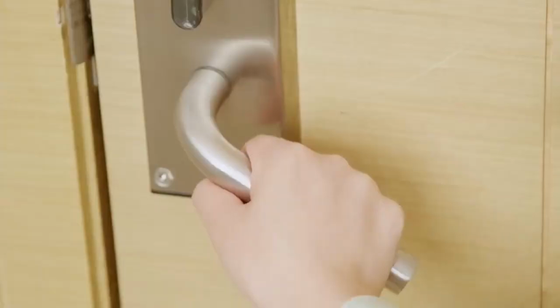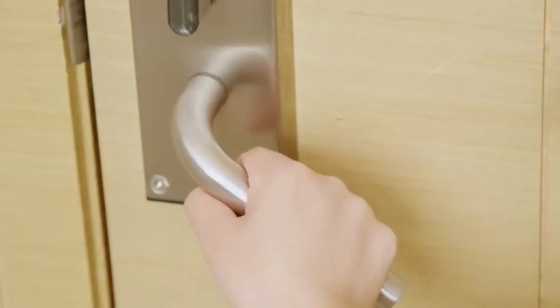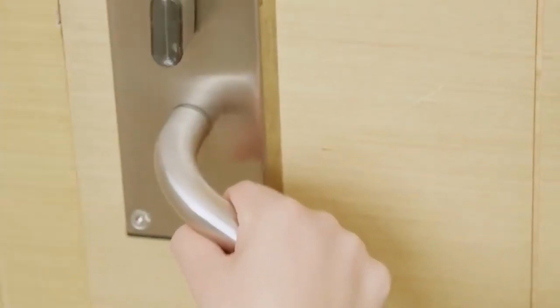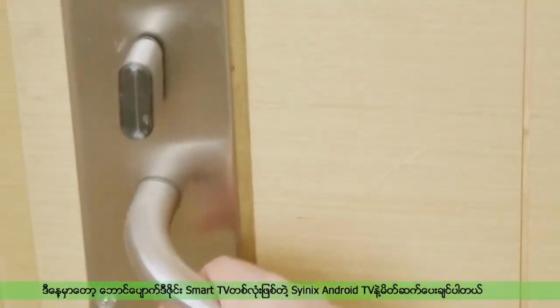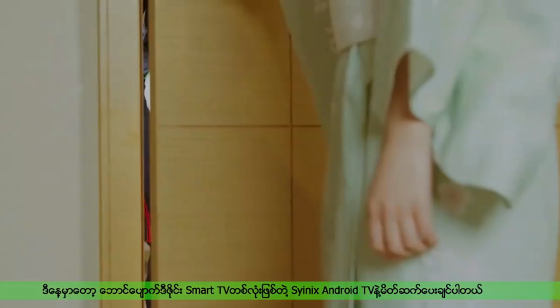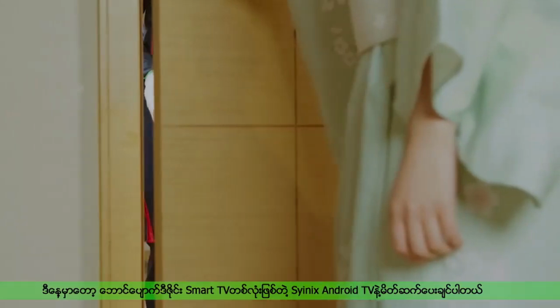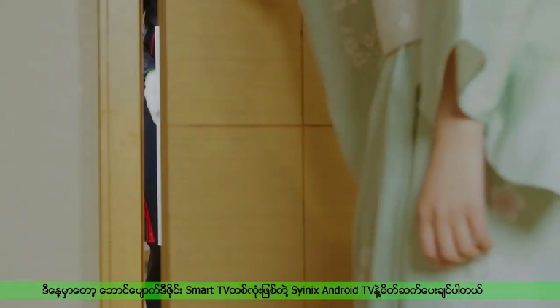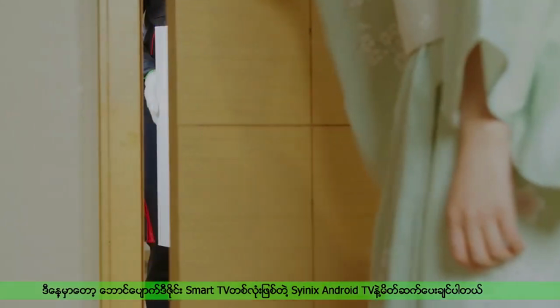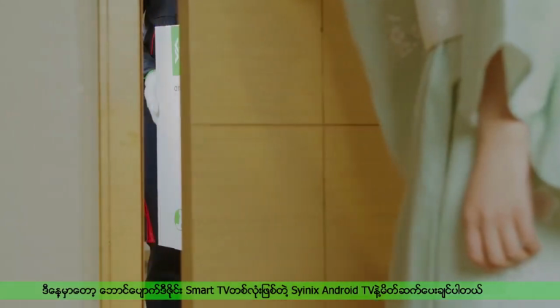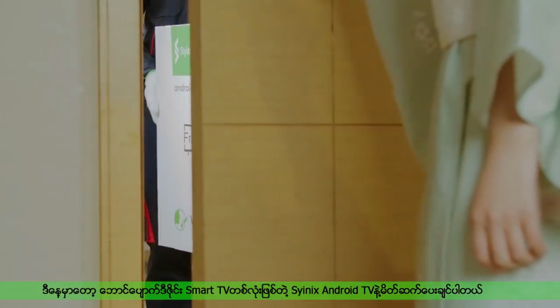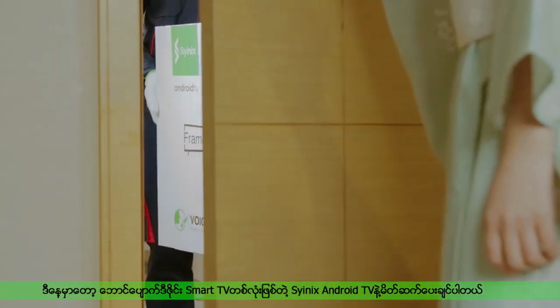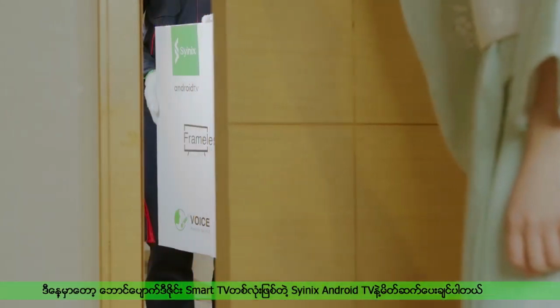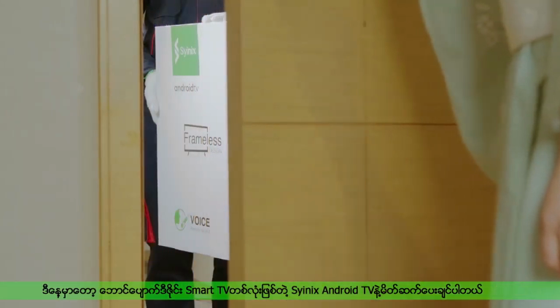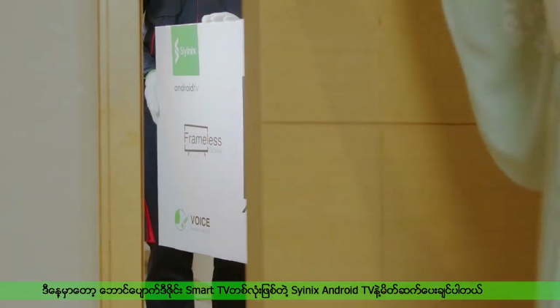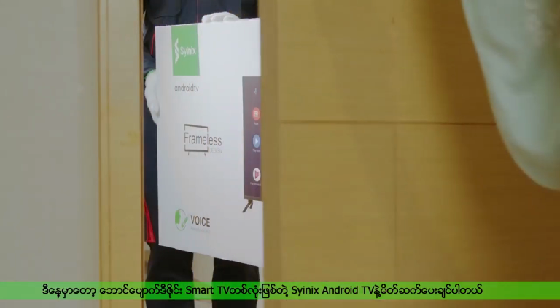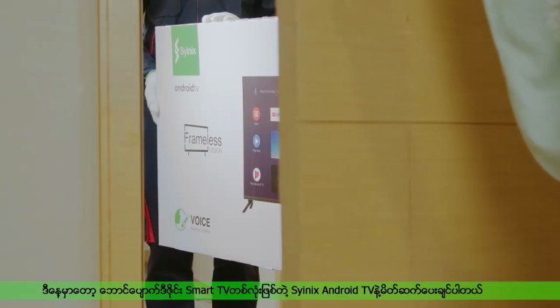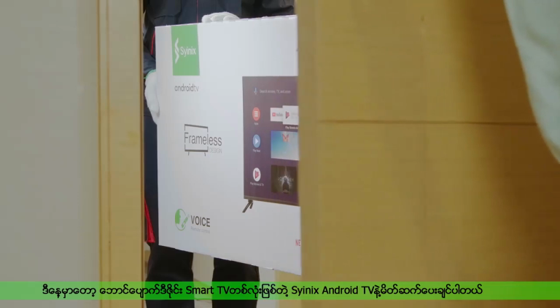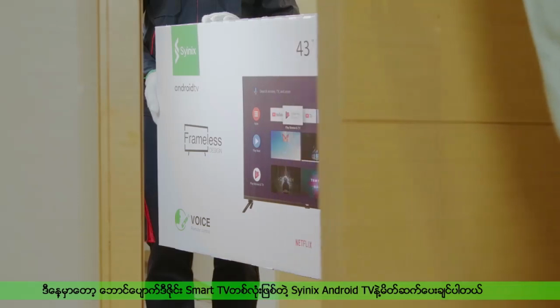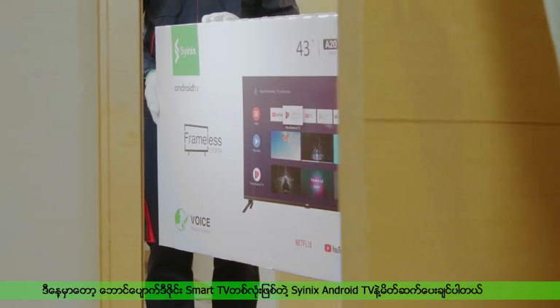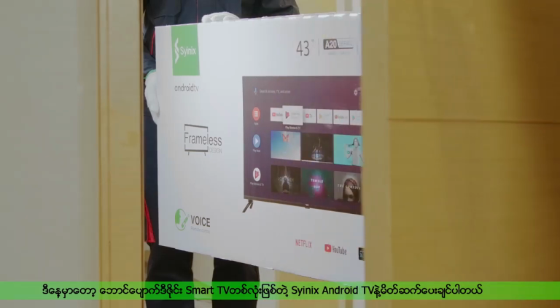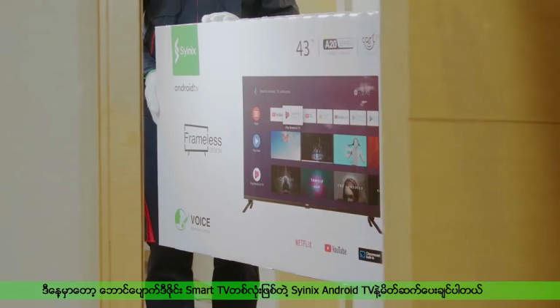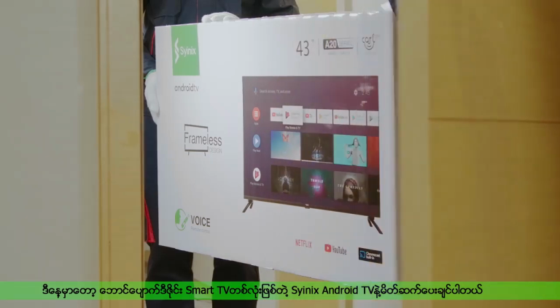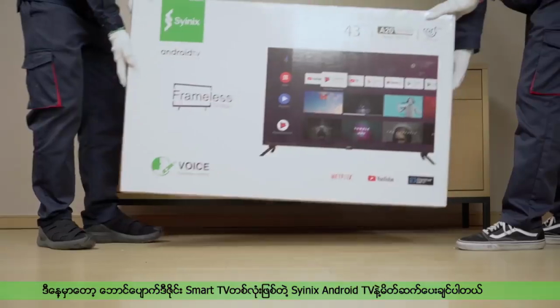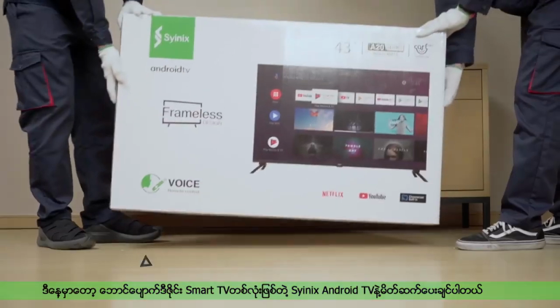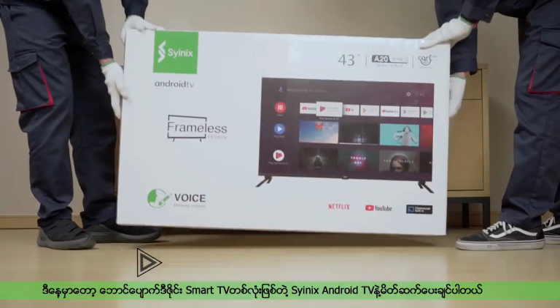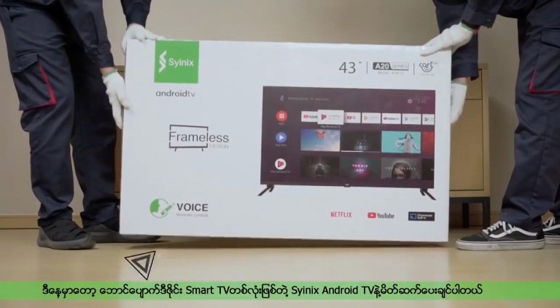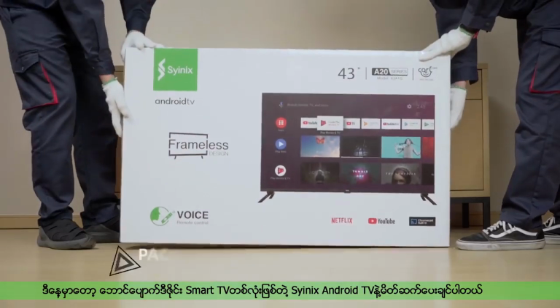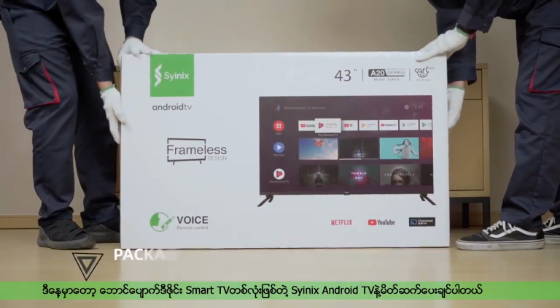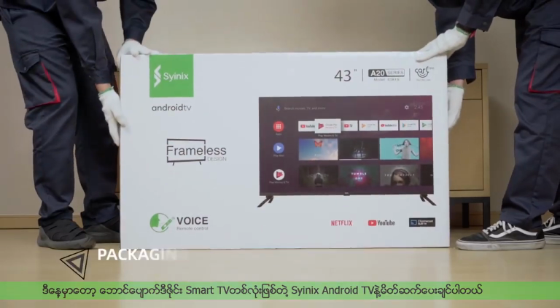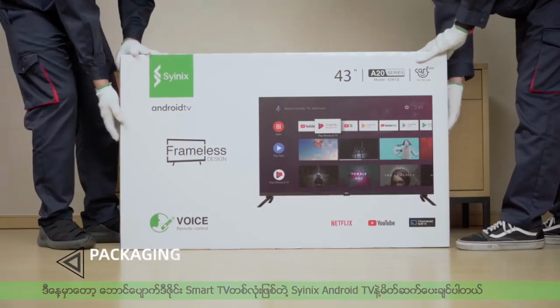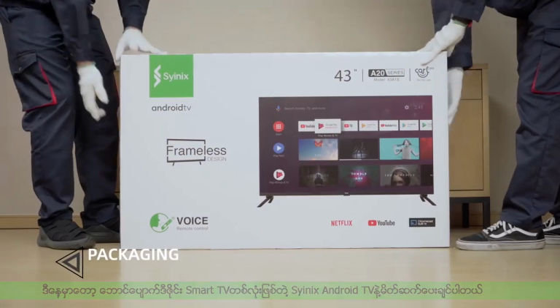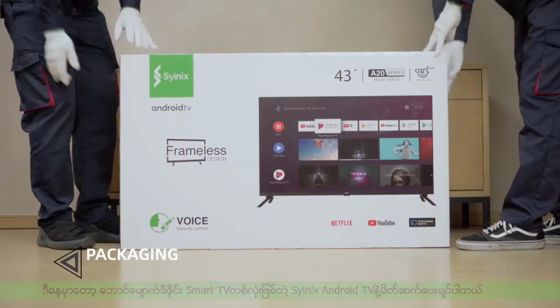Today, I'd like to introduce a smart, frameless design TV, Cynix Android TV.